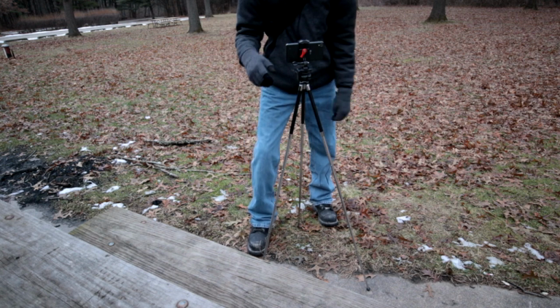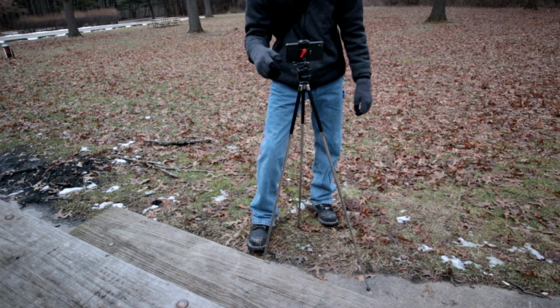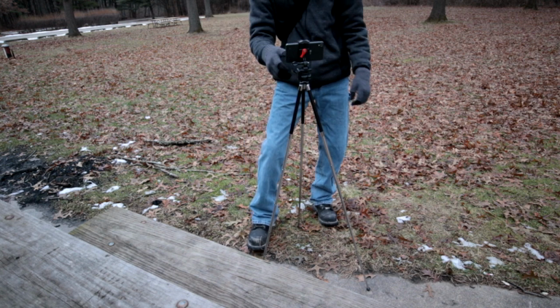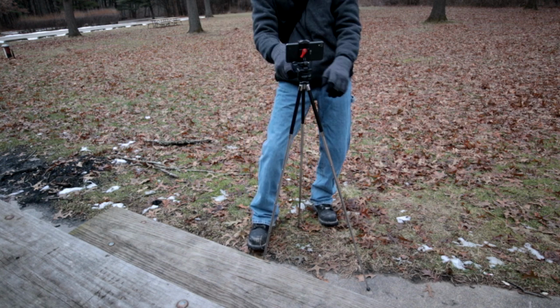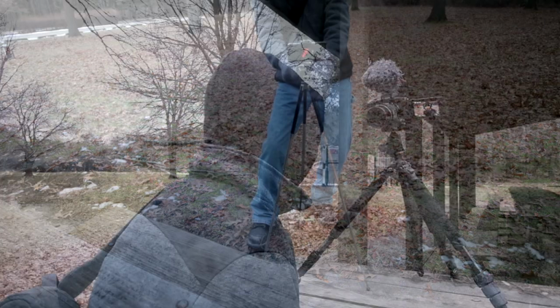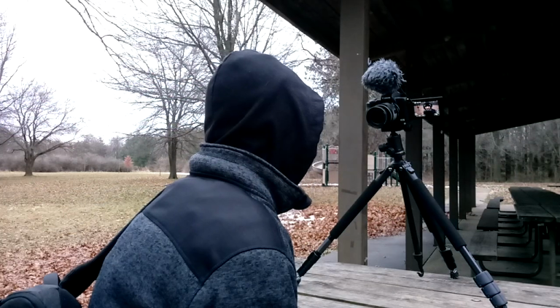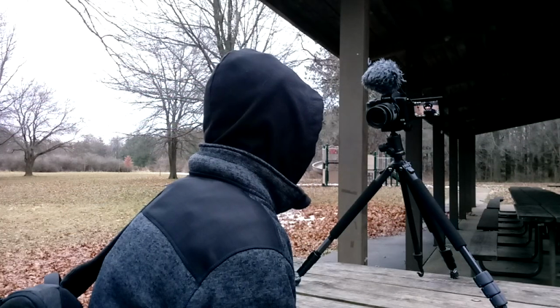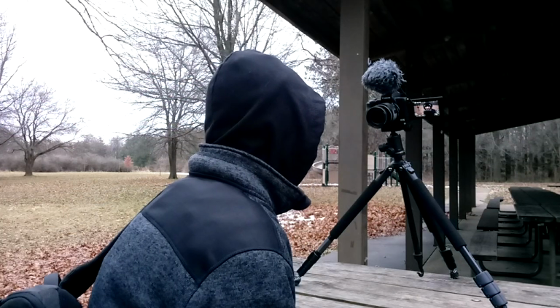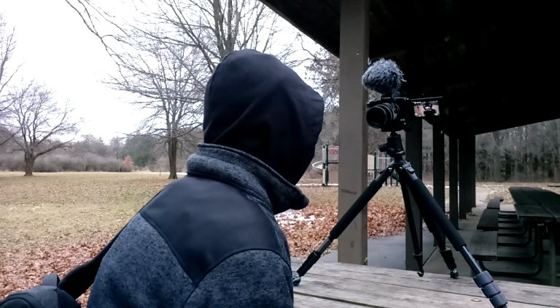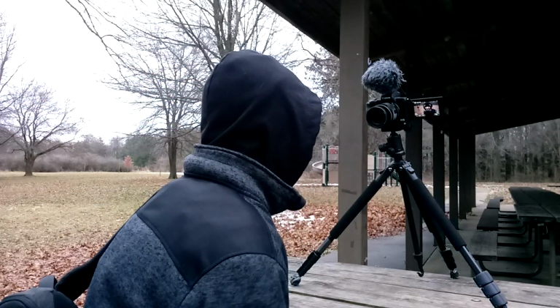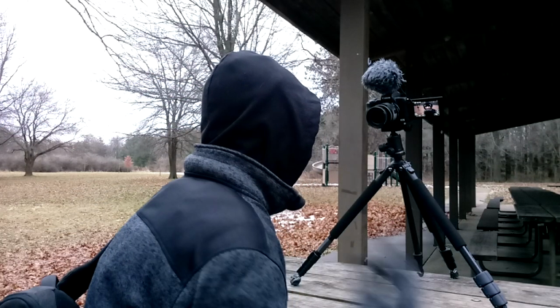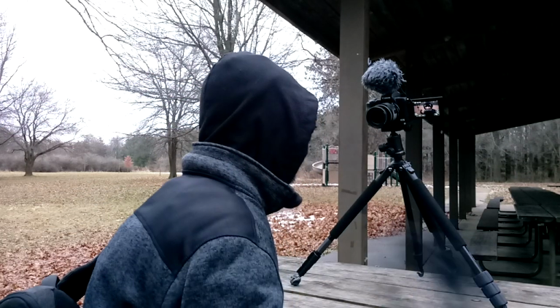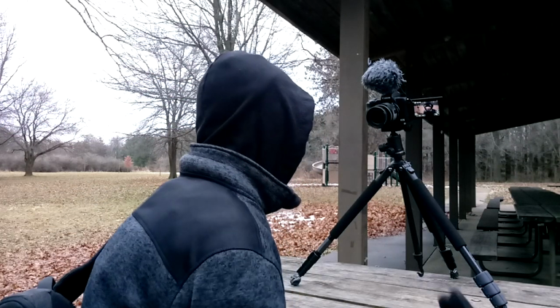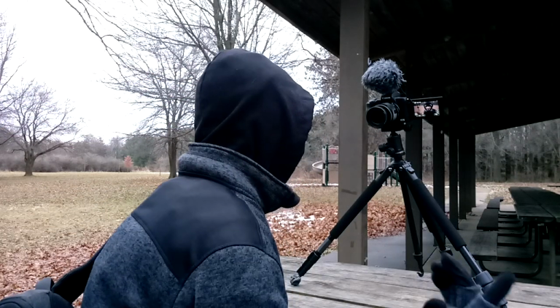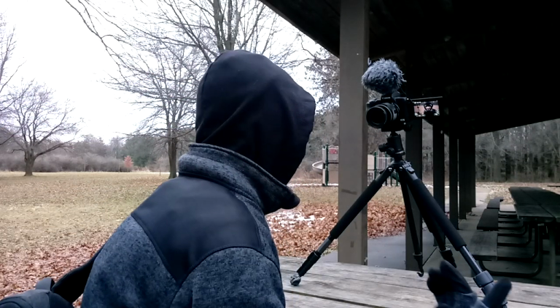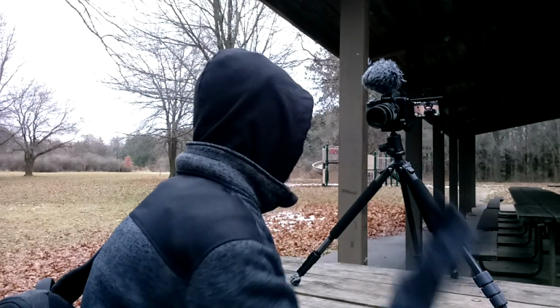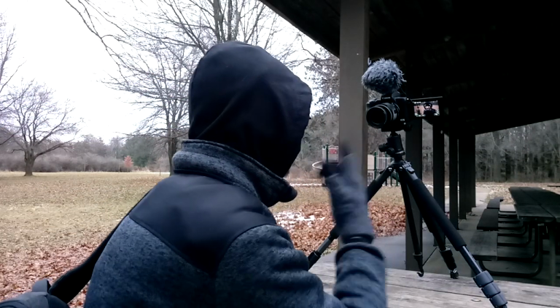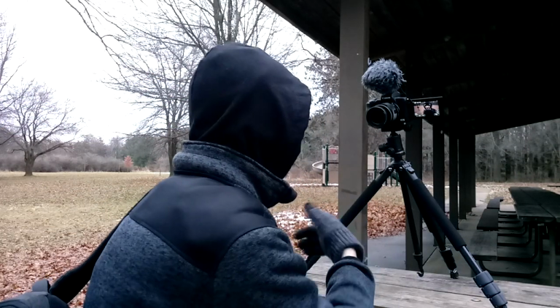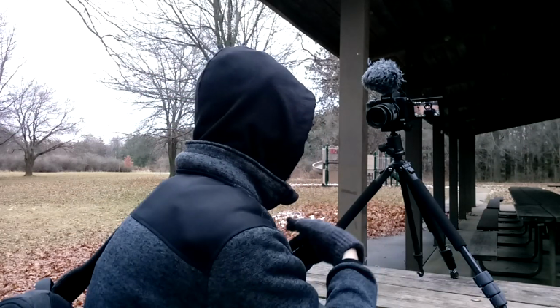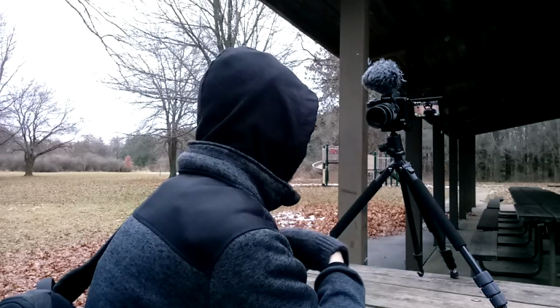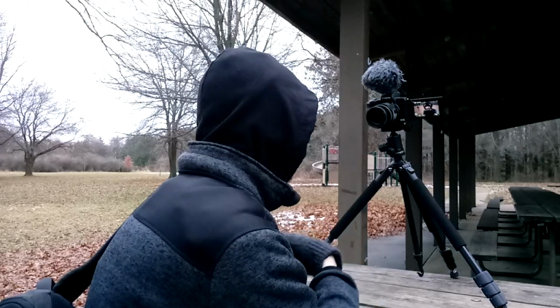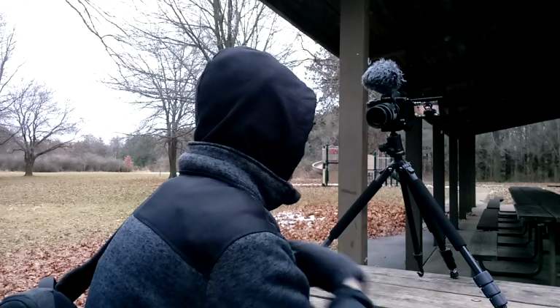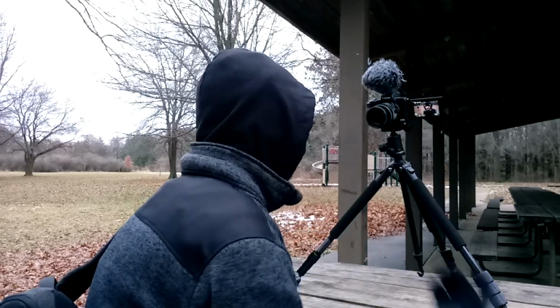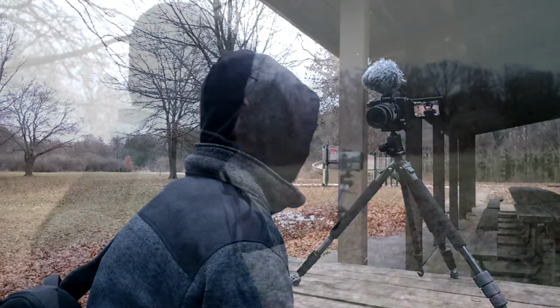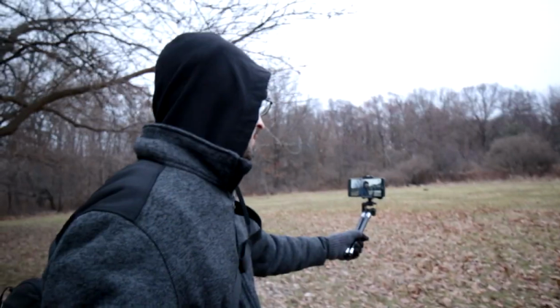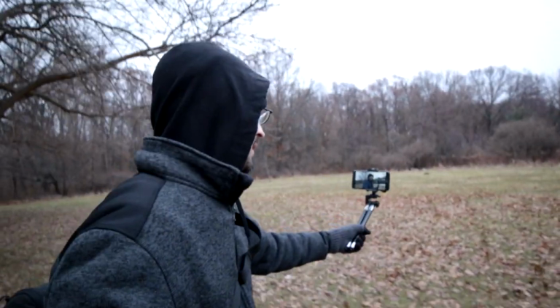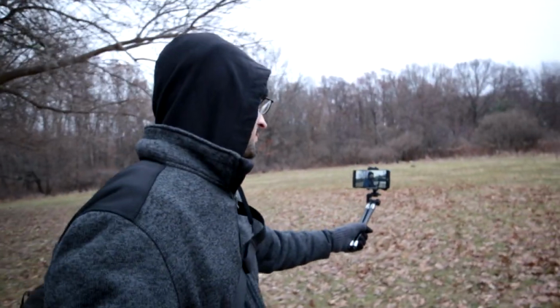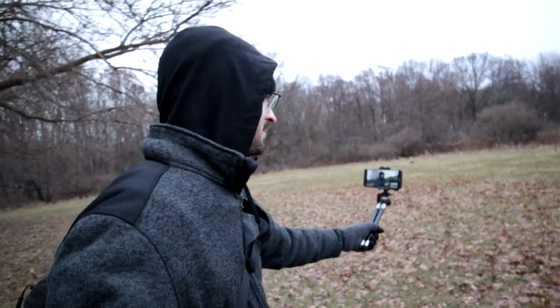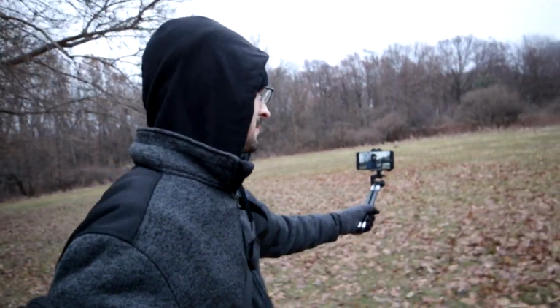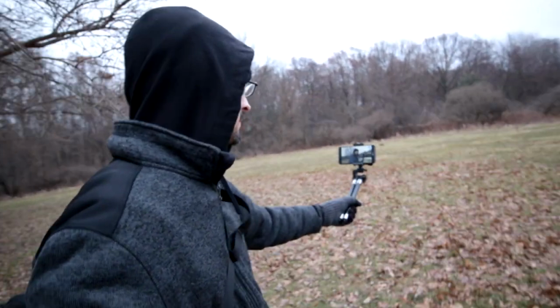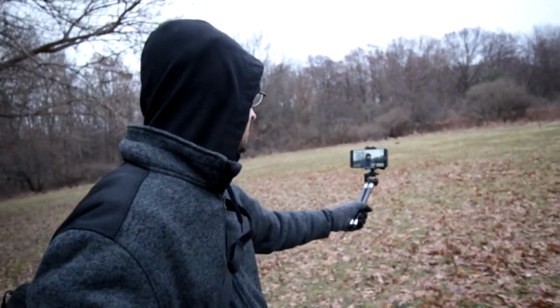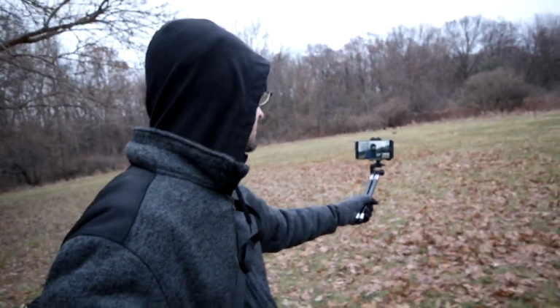Don't put a larger load on the tripod. I did try out one of the smartphones — of course, all the vlogging and b-roll stuff.